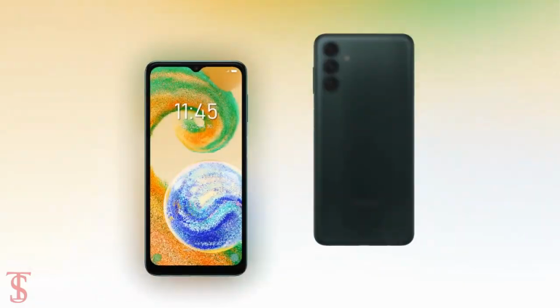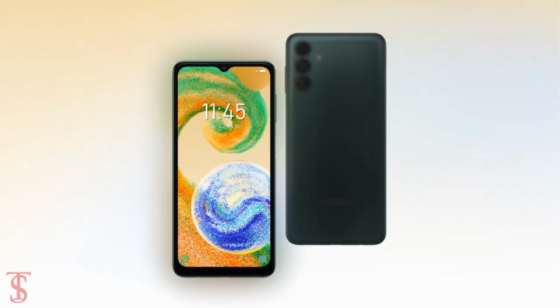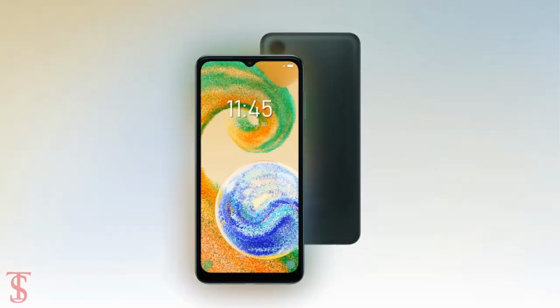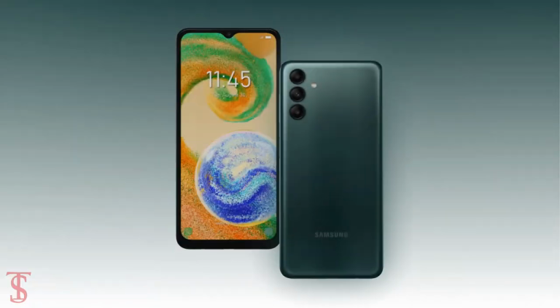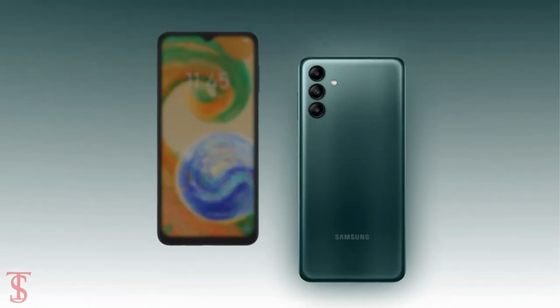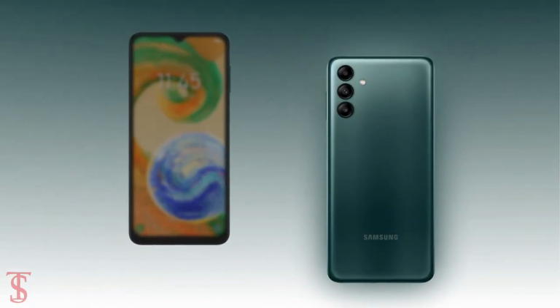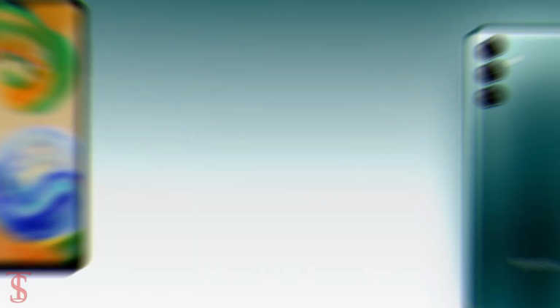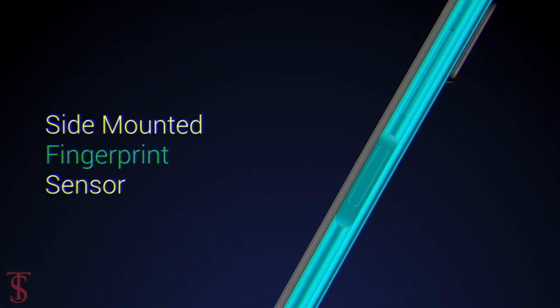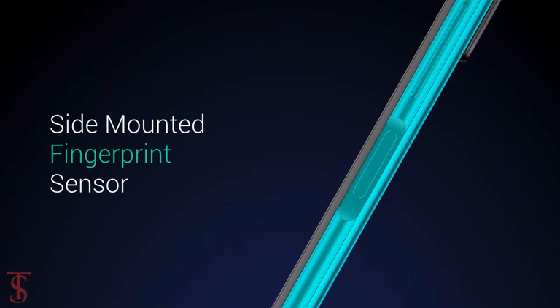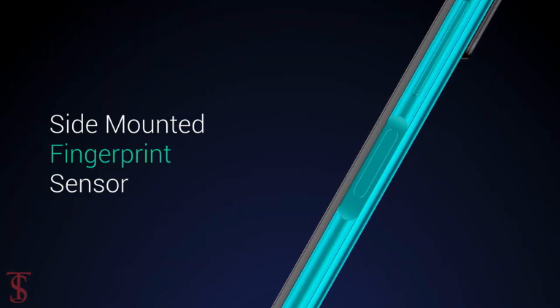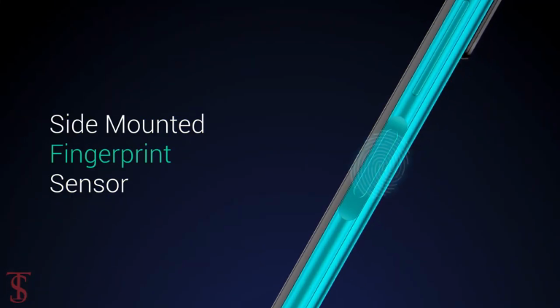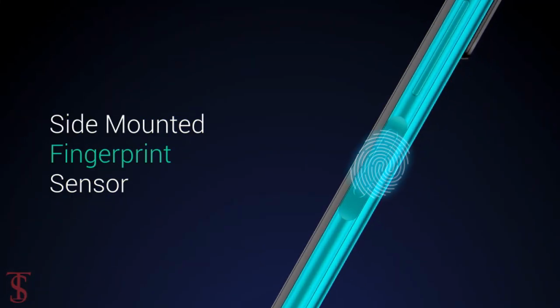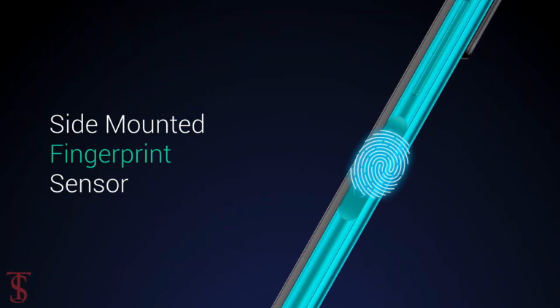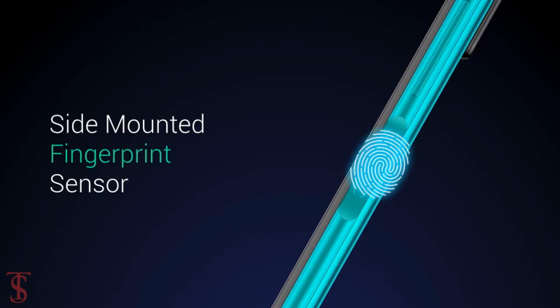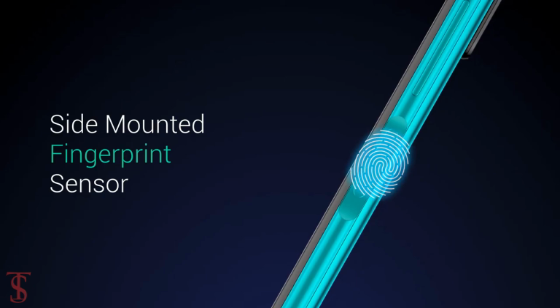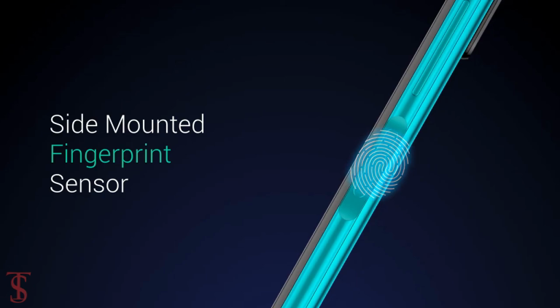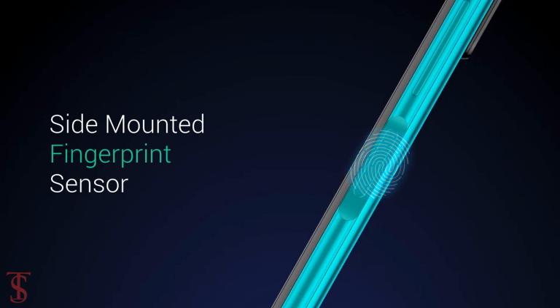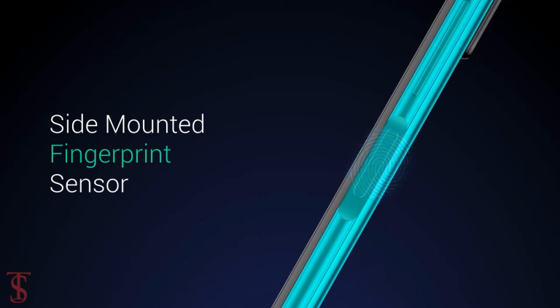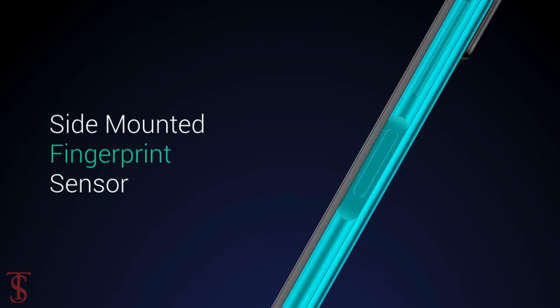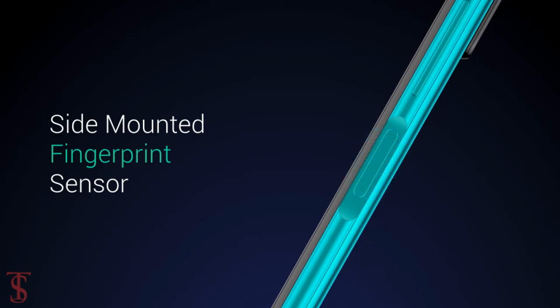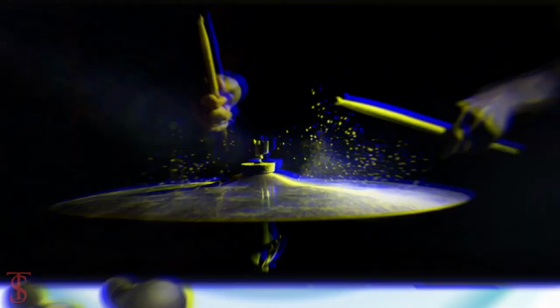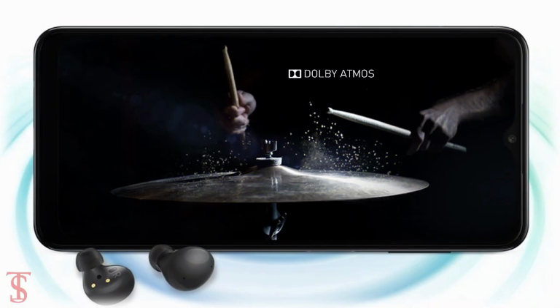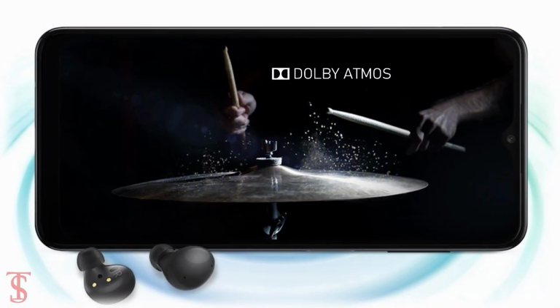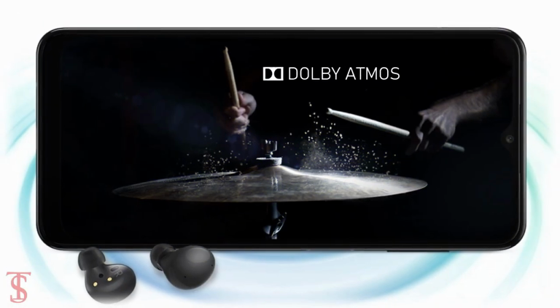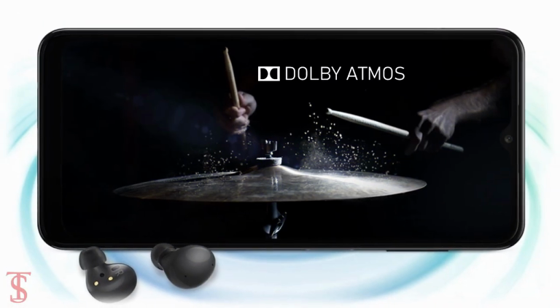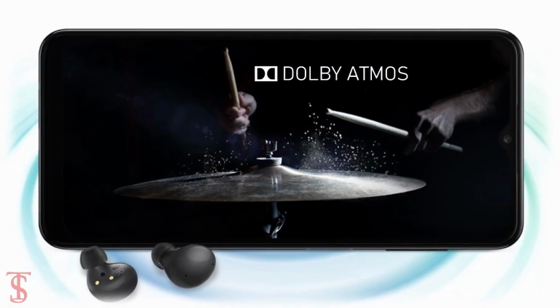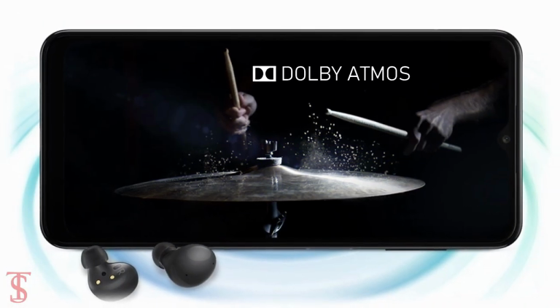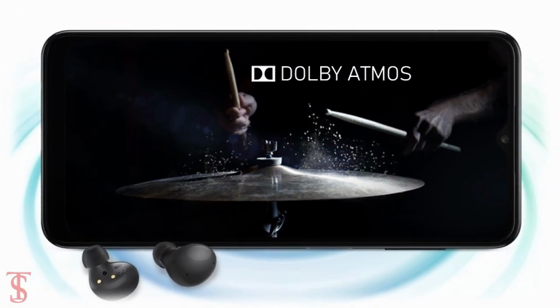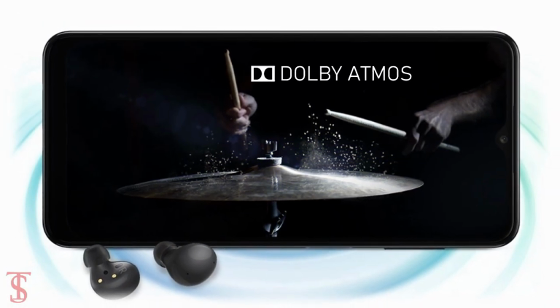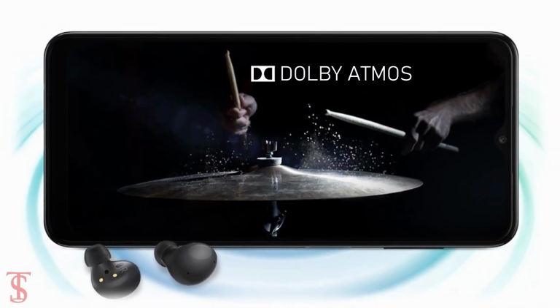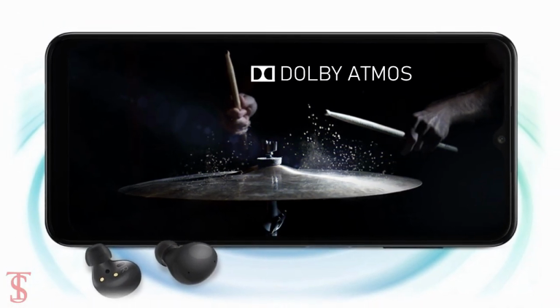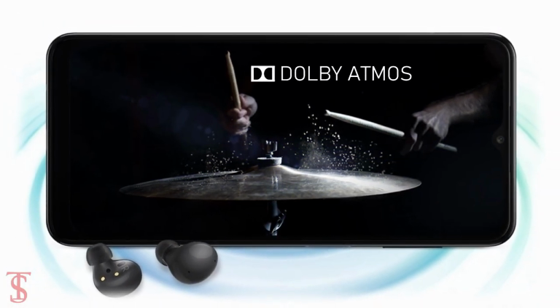Additionally, the smartphone features a side-mounted fingerprint sensor for authentication, and it also comes with Dolby Atmos surround sound system for a better audio experience.